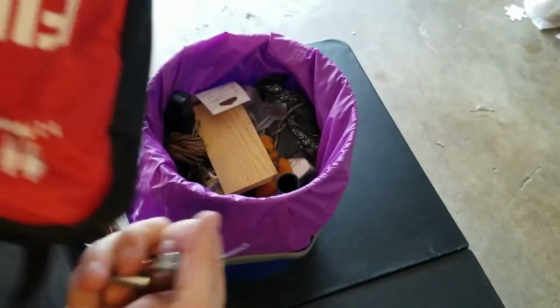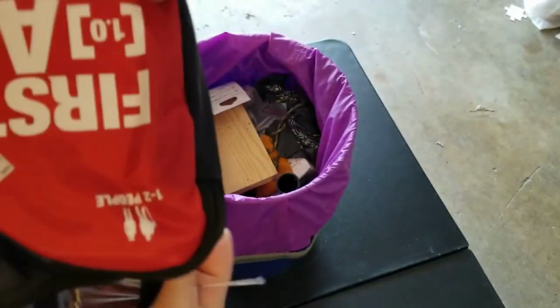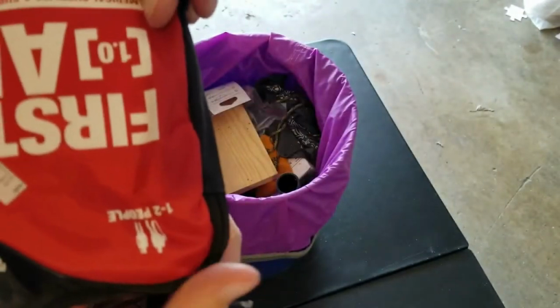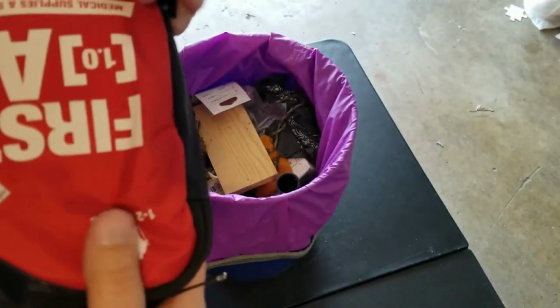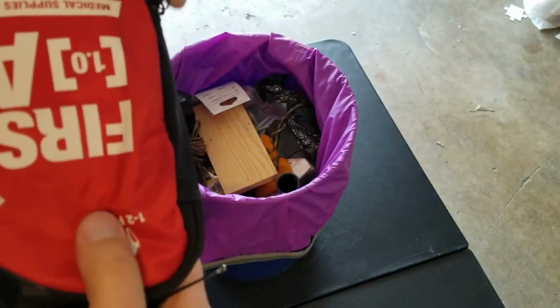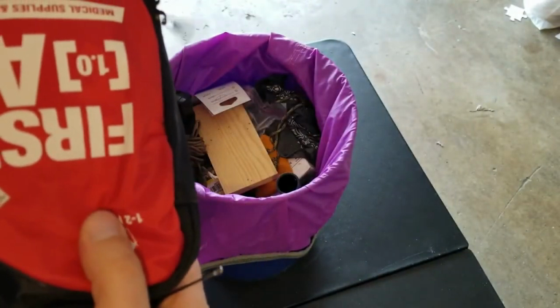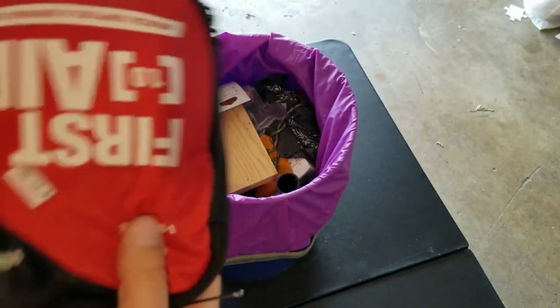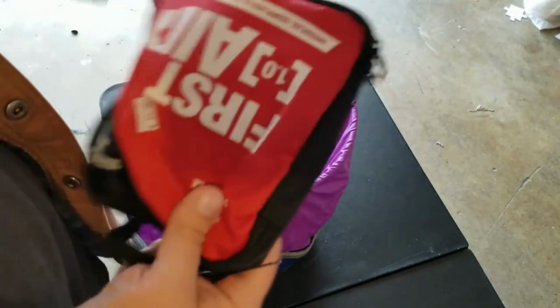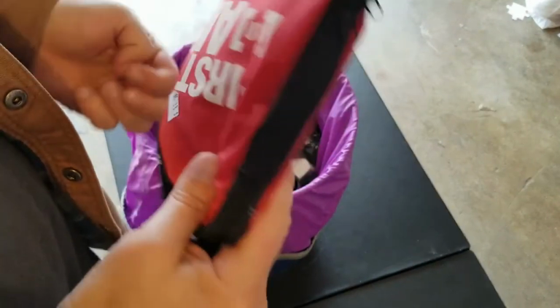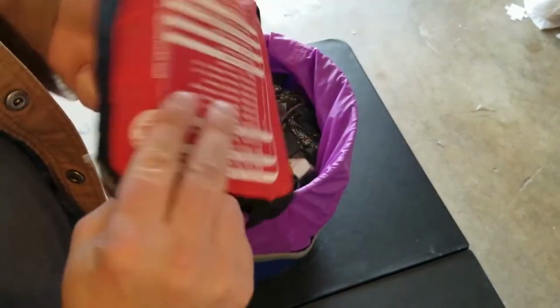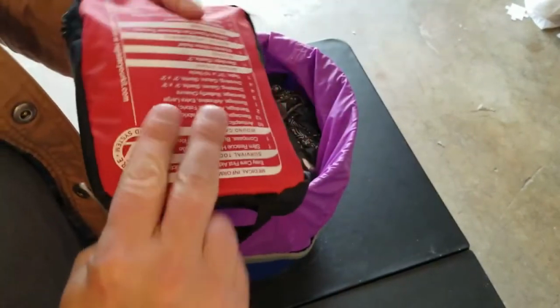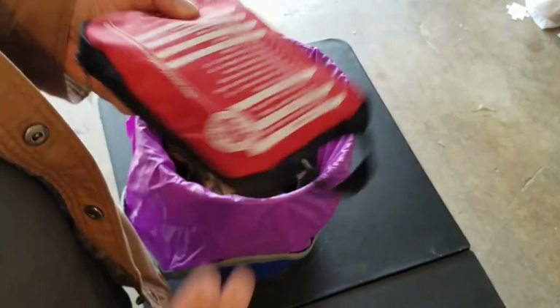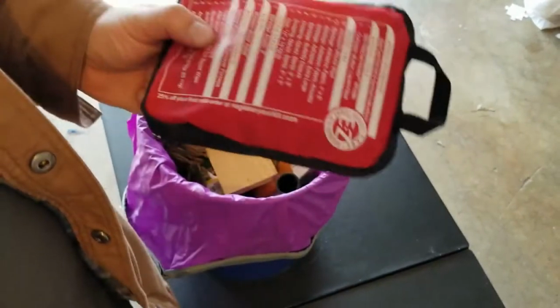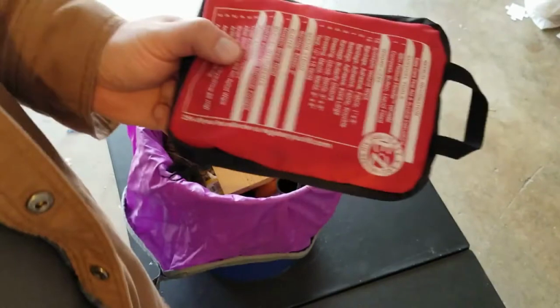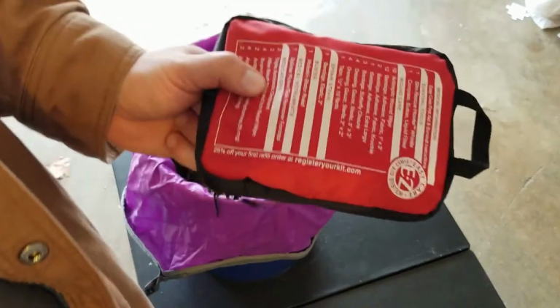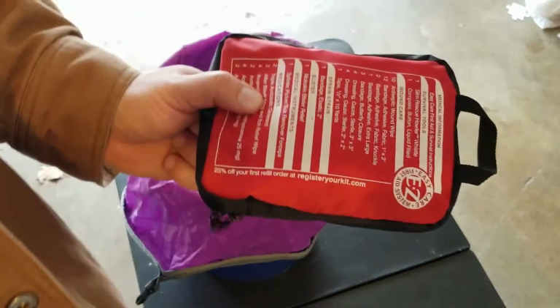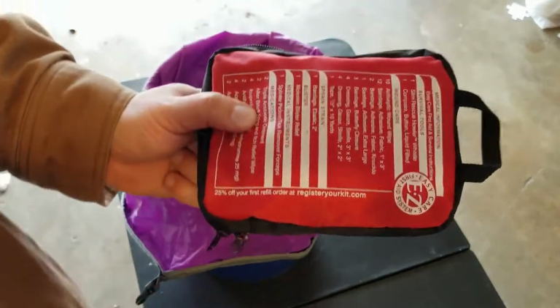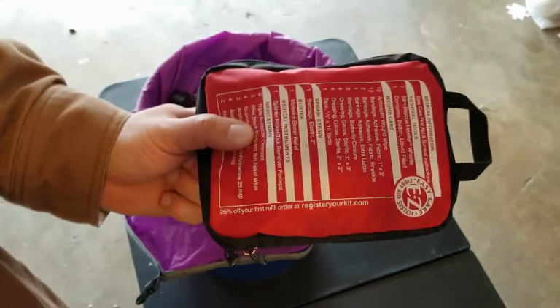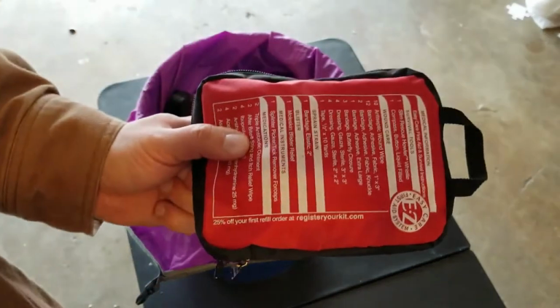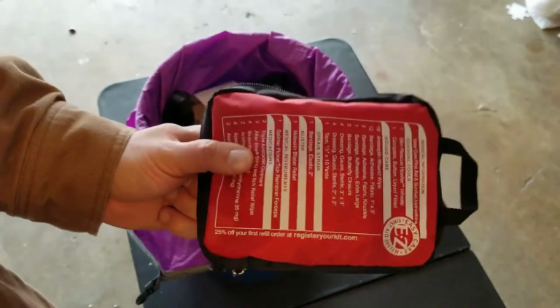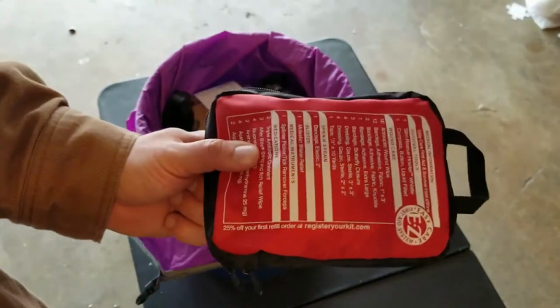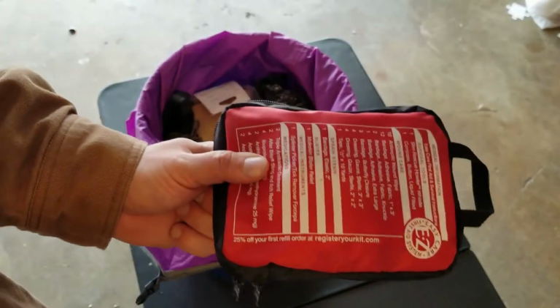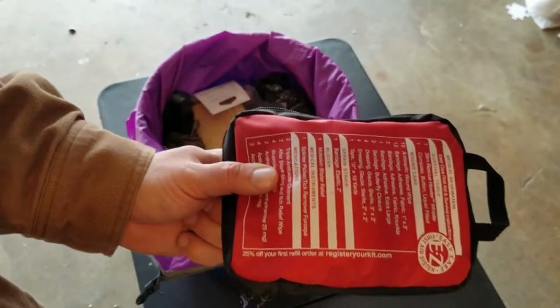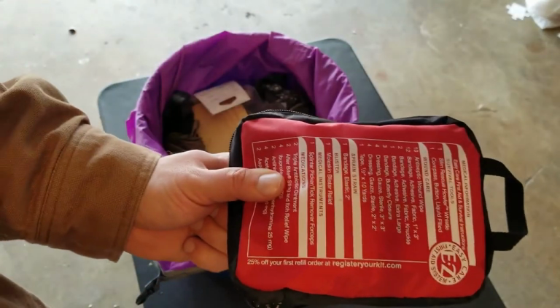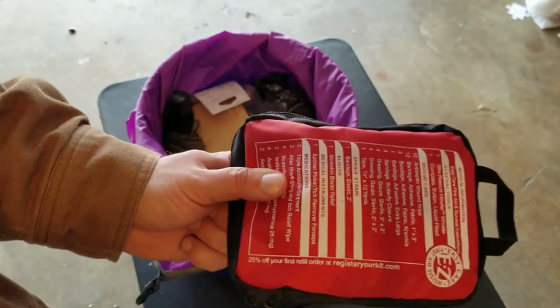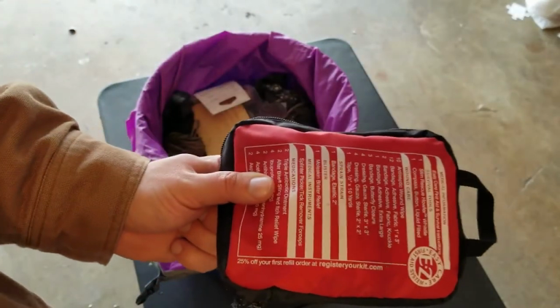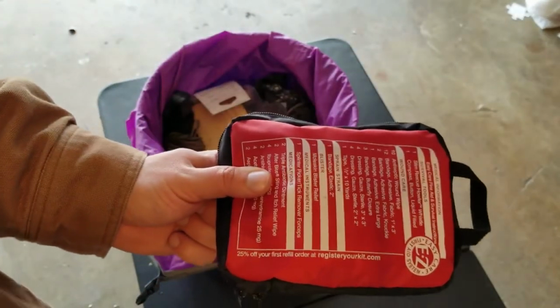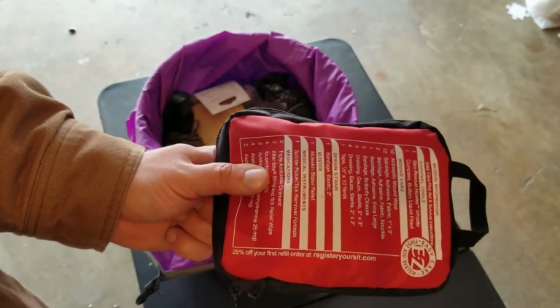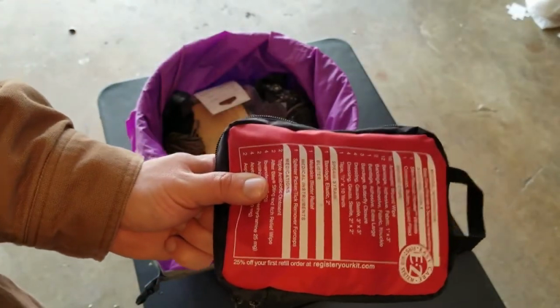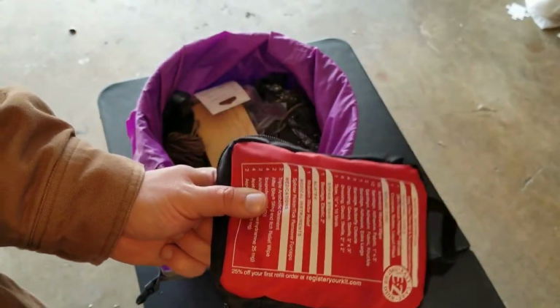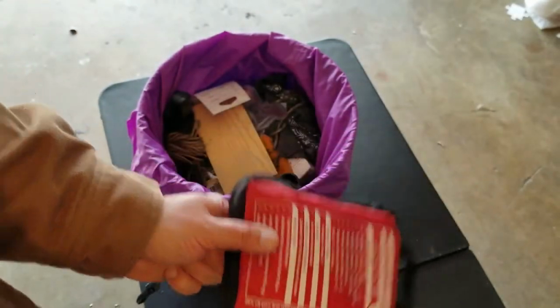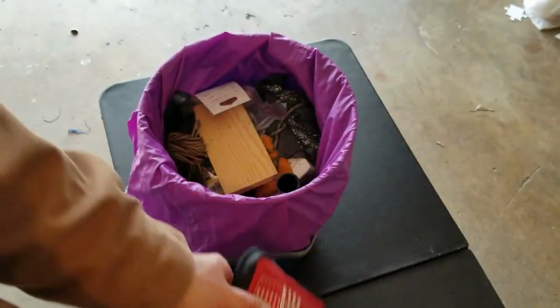Okay, so now the first aid kit will be easily accessible in case I ever do use this kit.